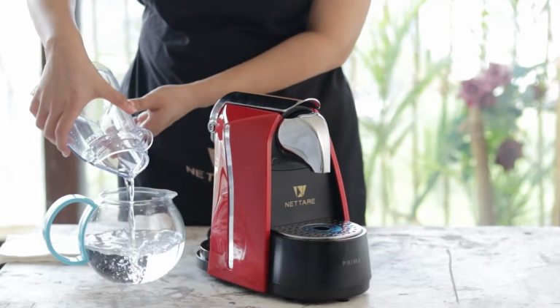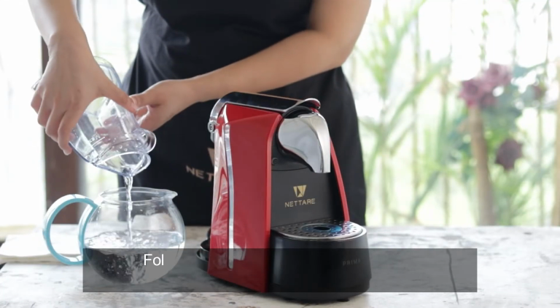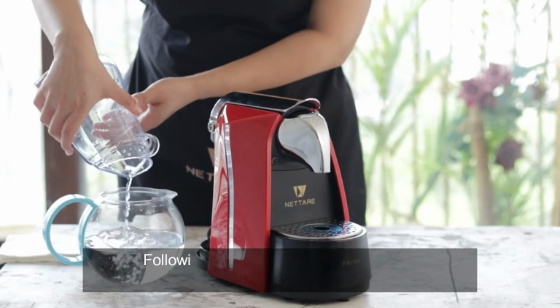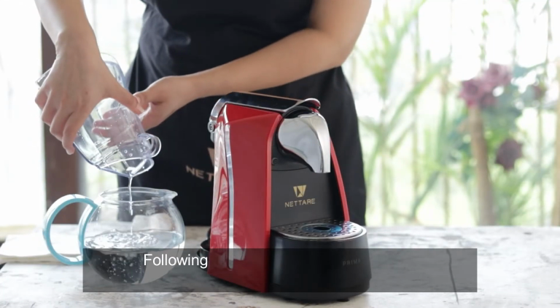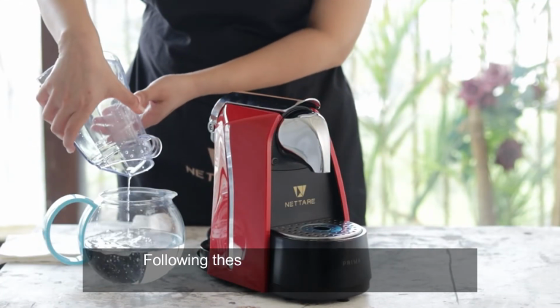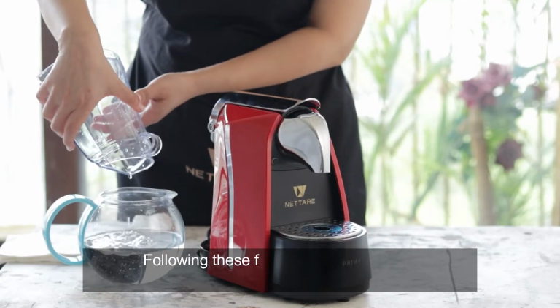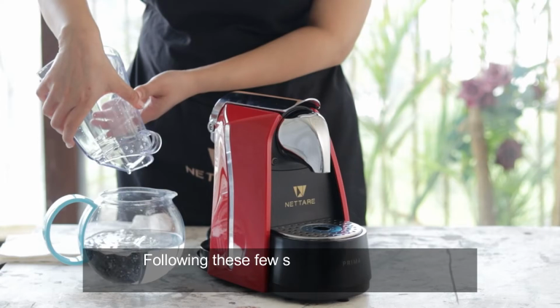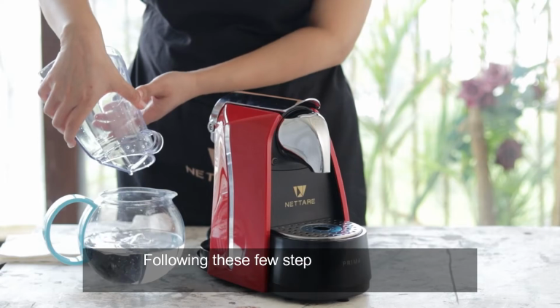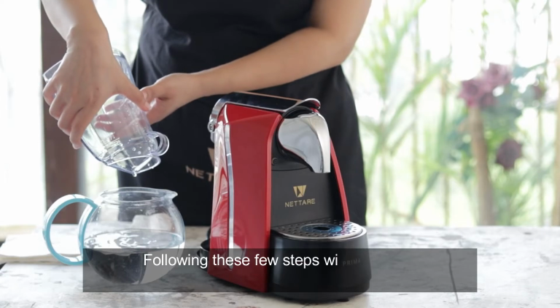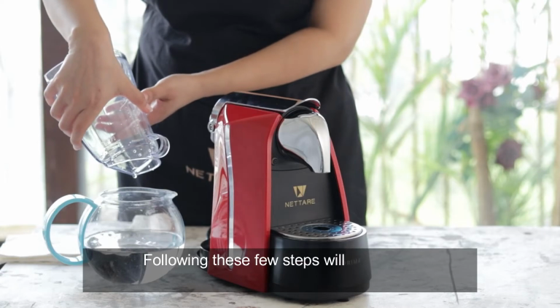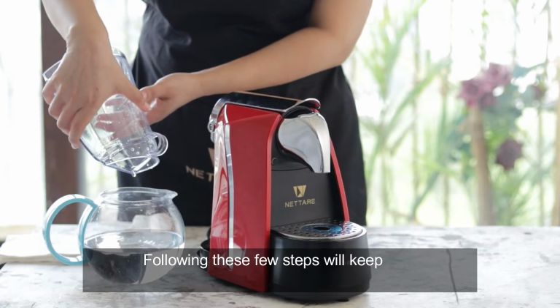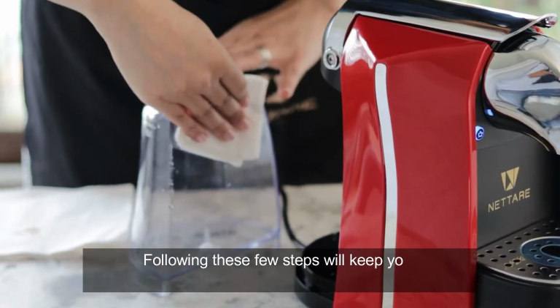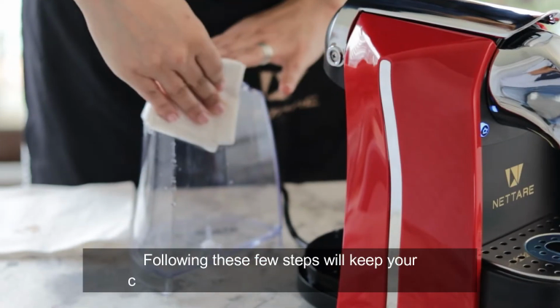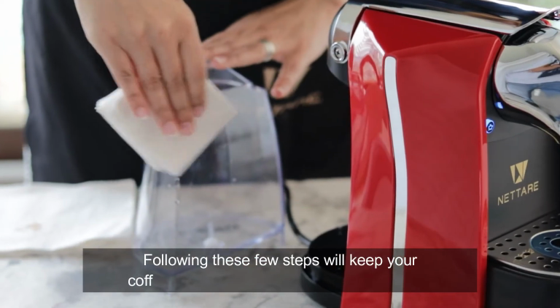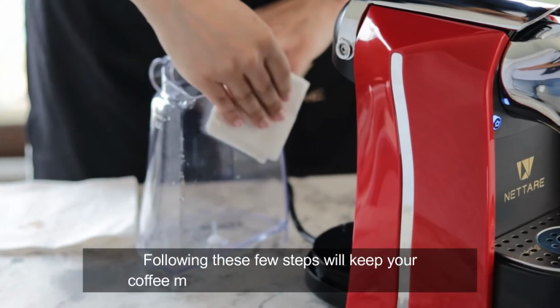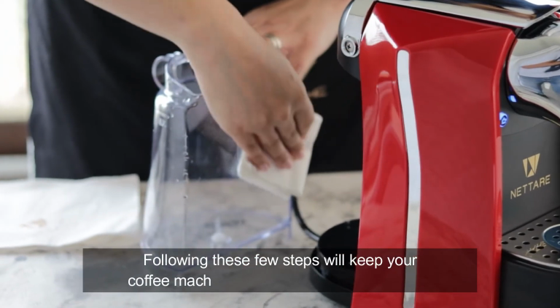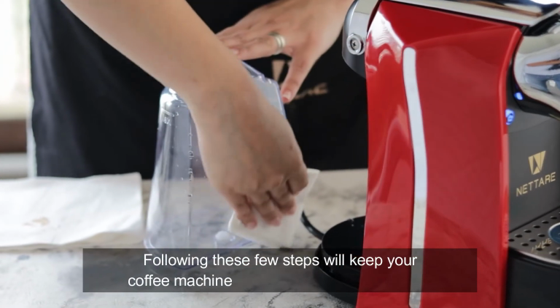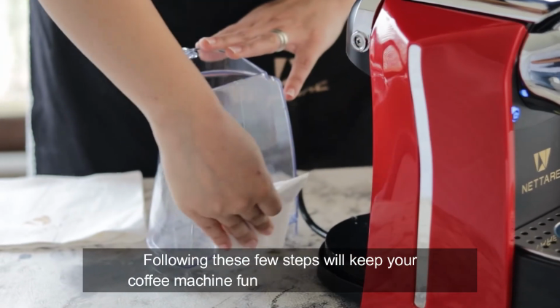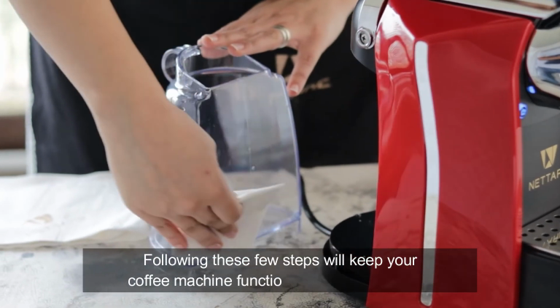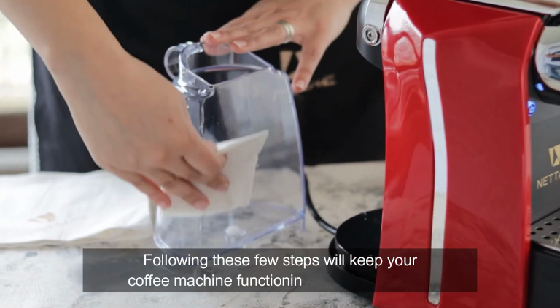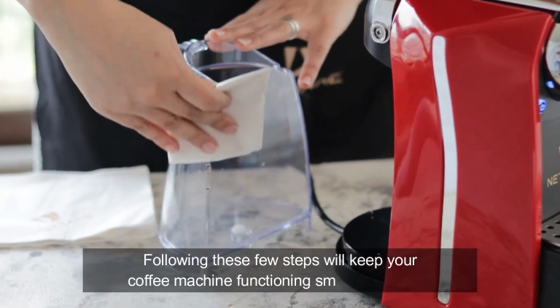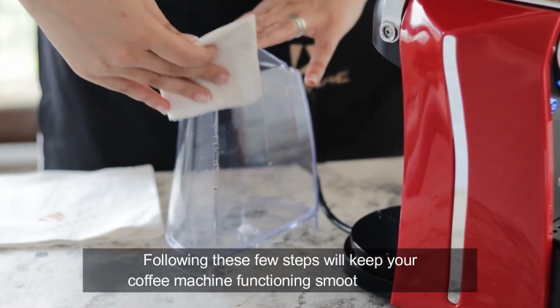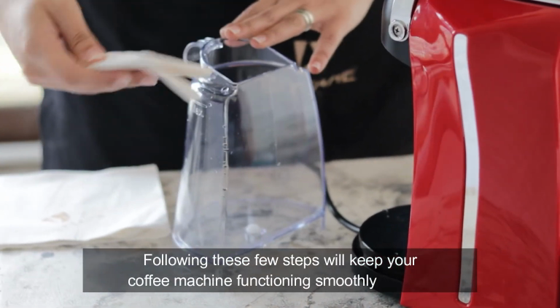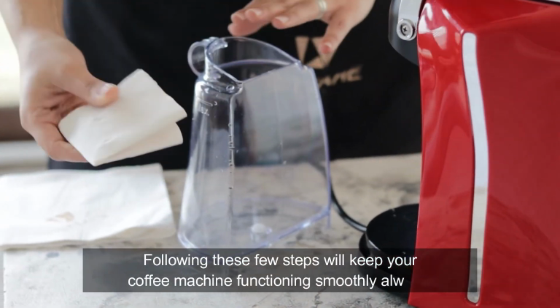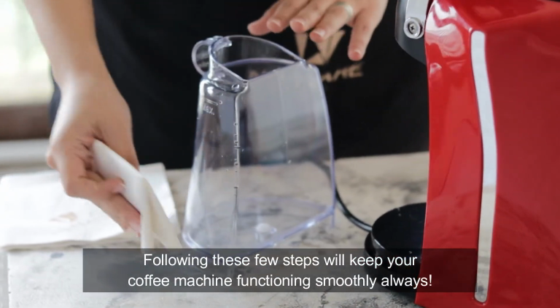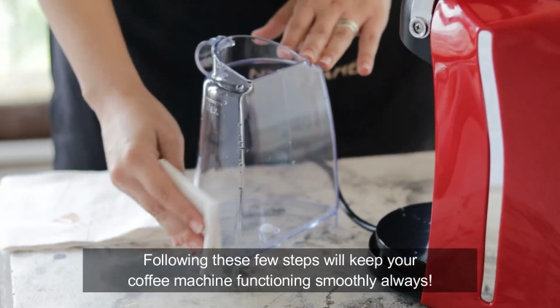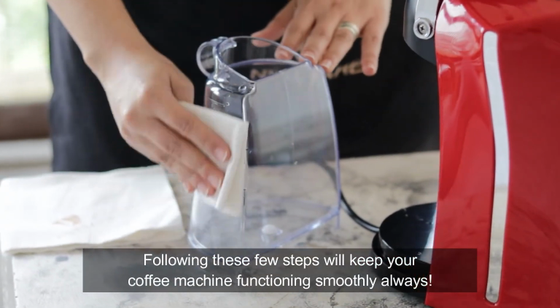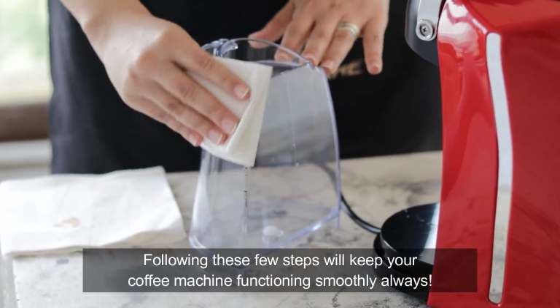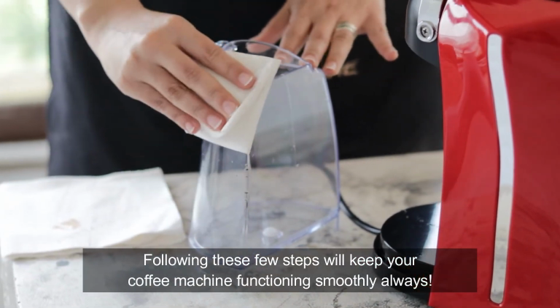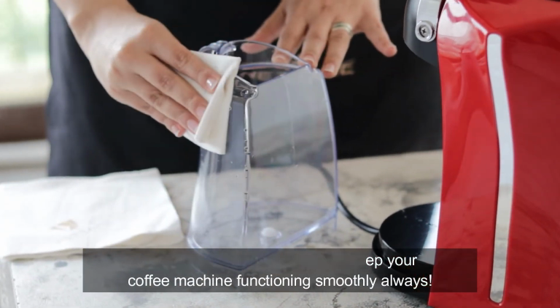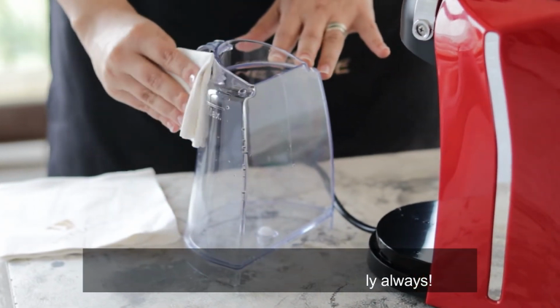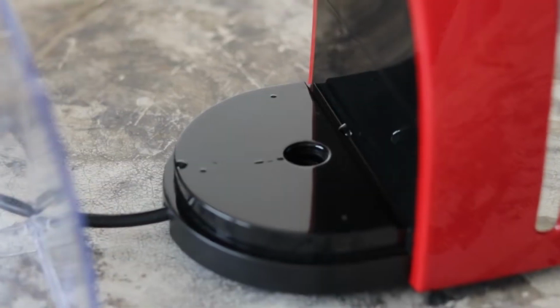Following these few steps will keep your coffee machine functioning smoothly always.